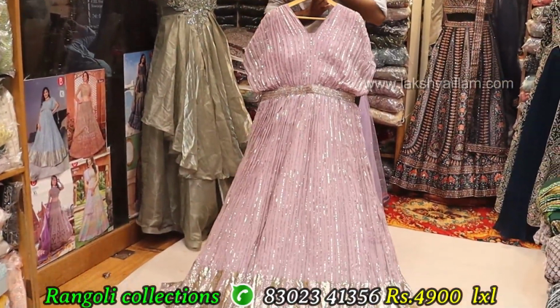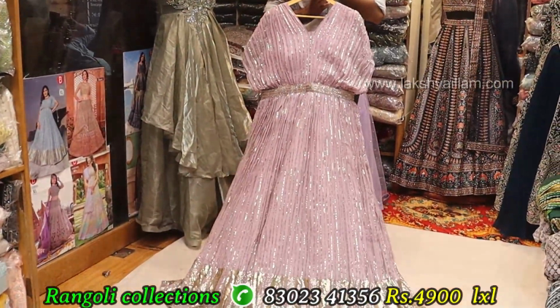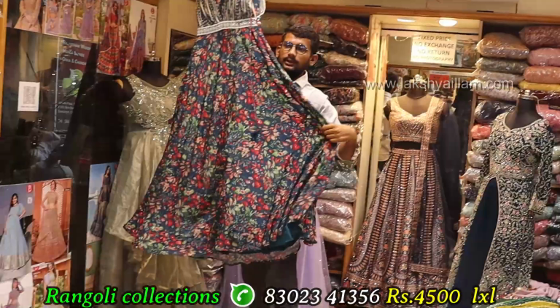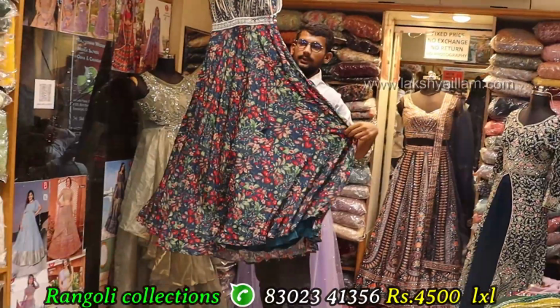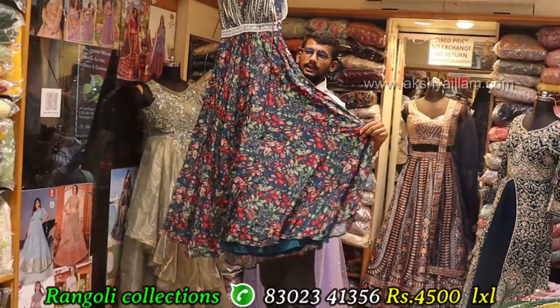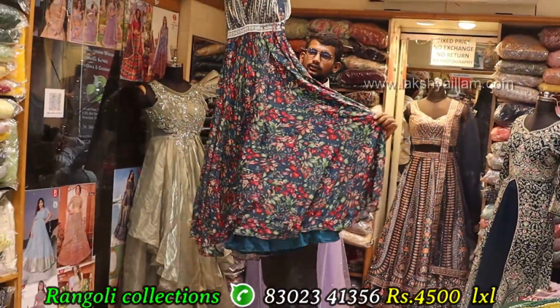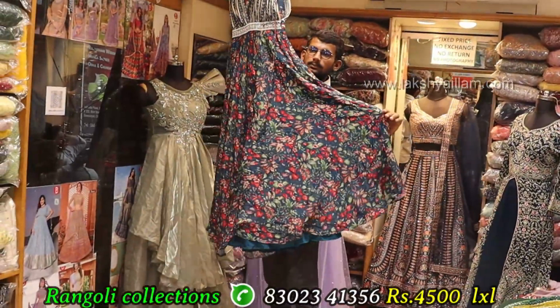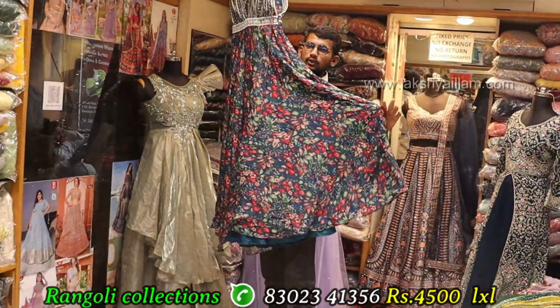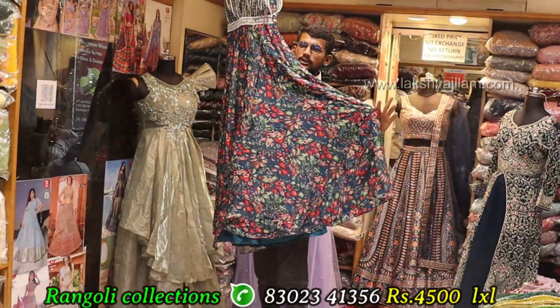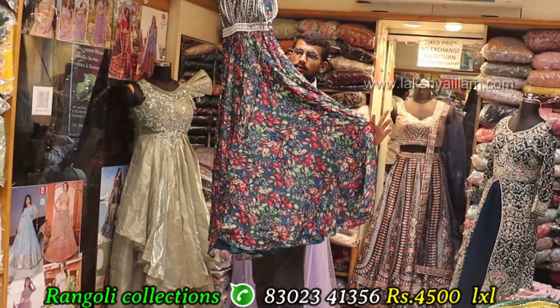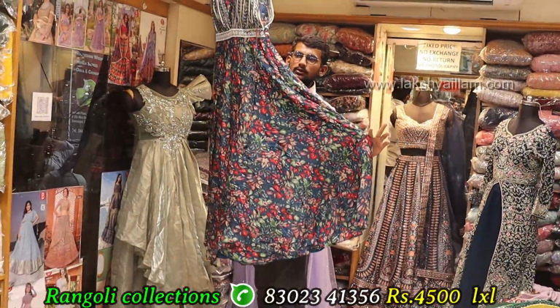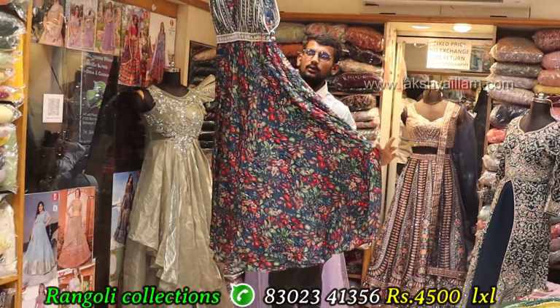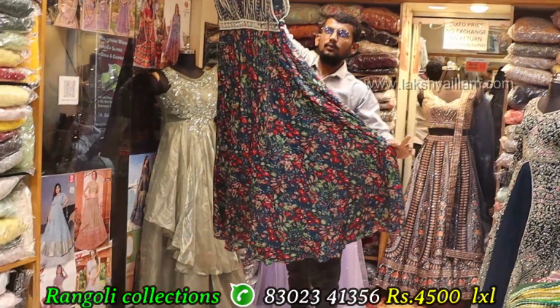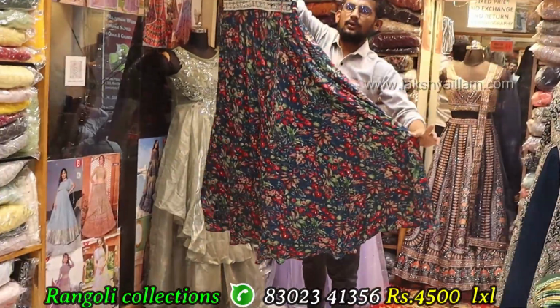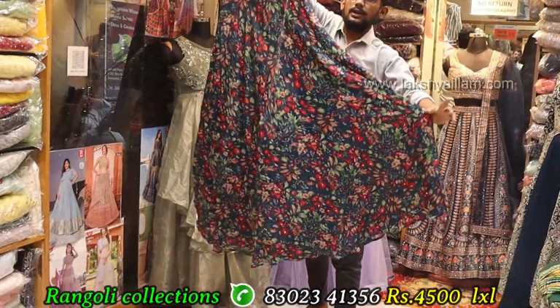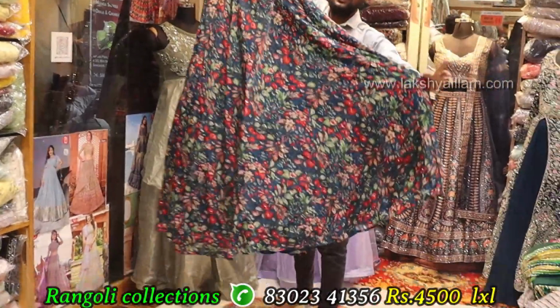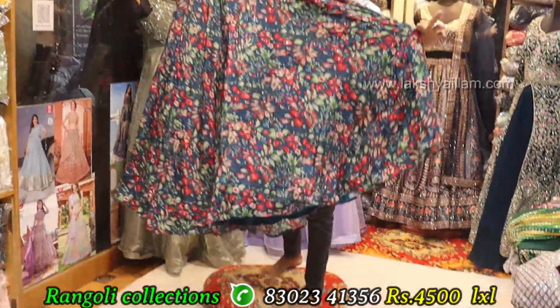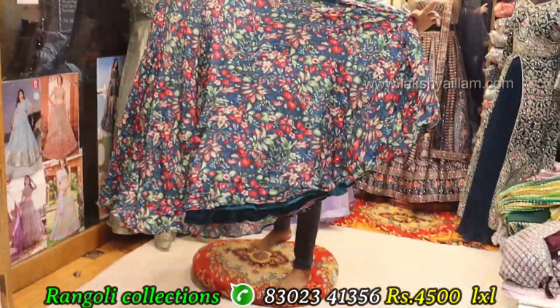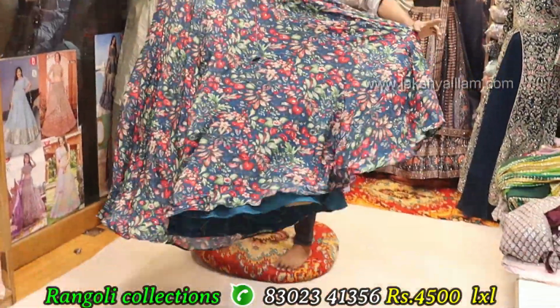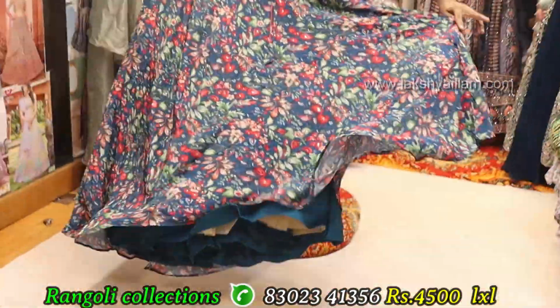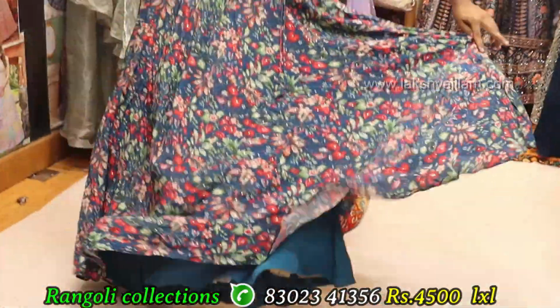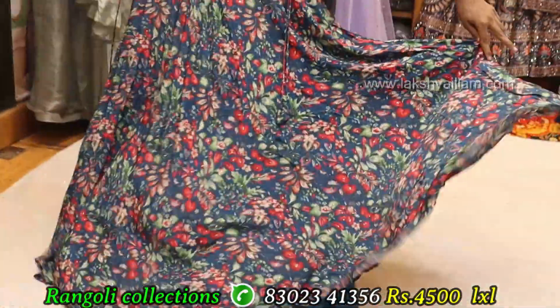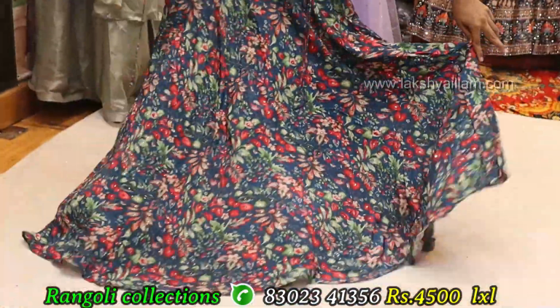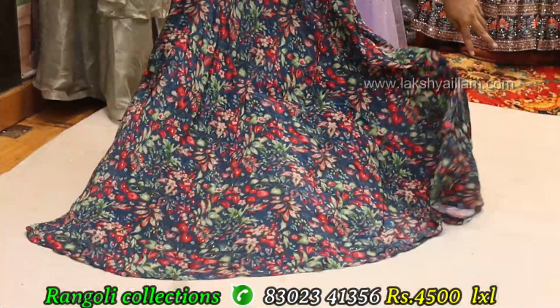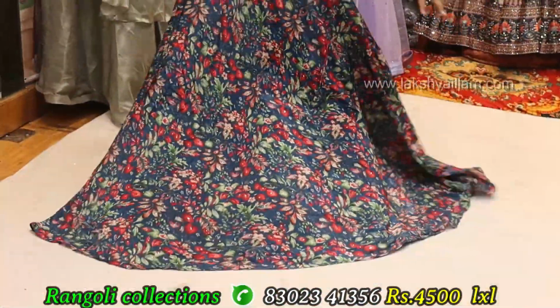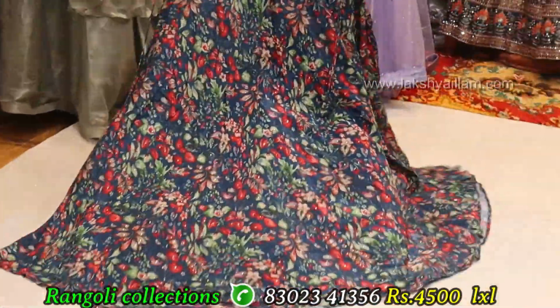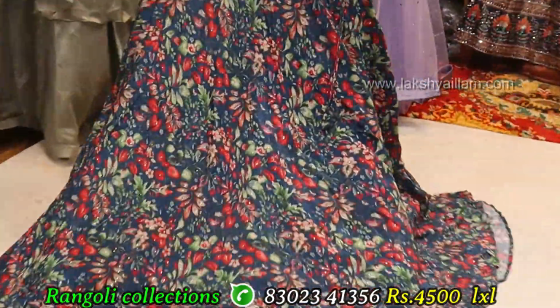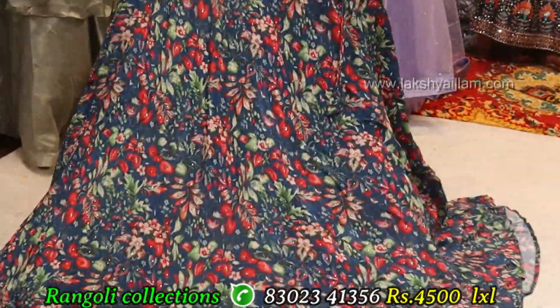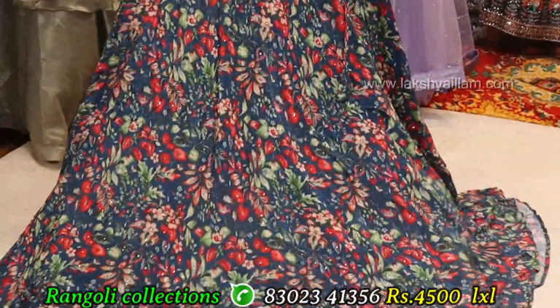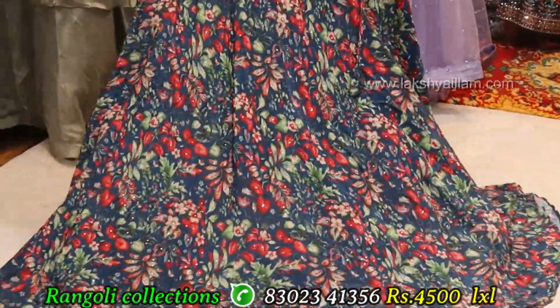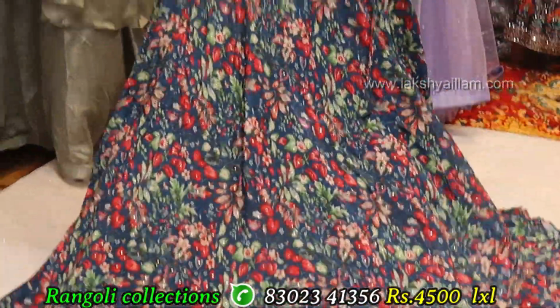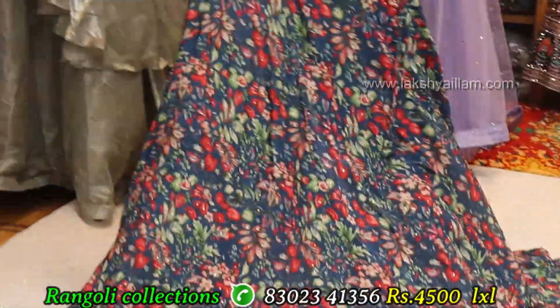Soft georgette fabric, front and back — stone cut work.